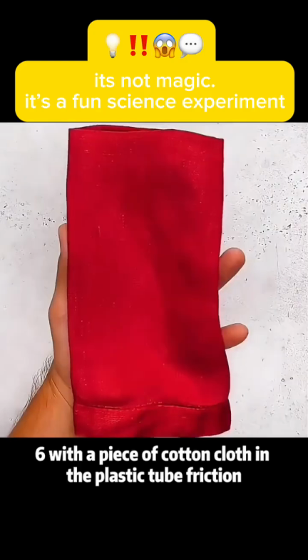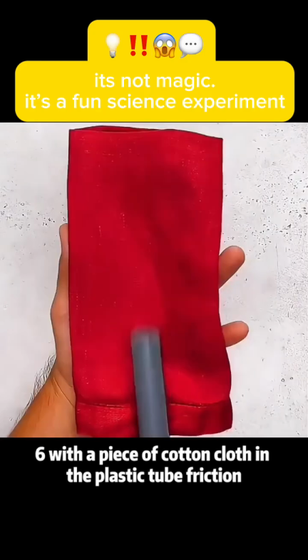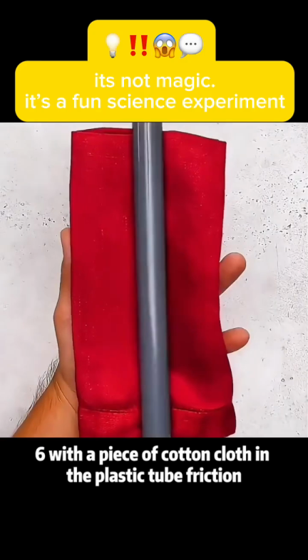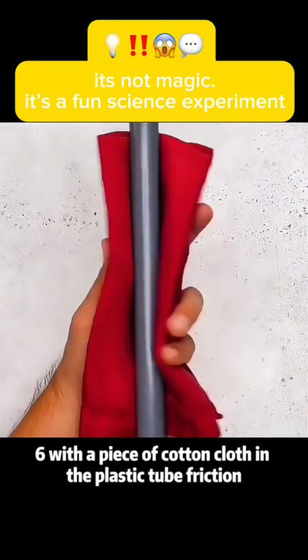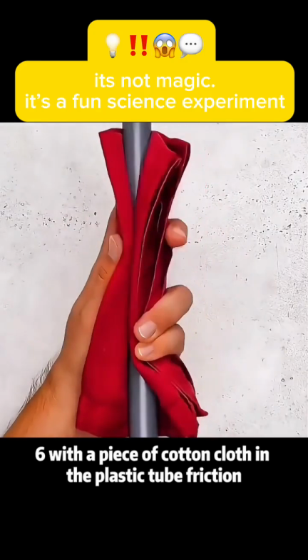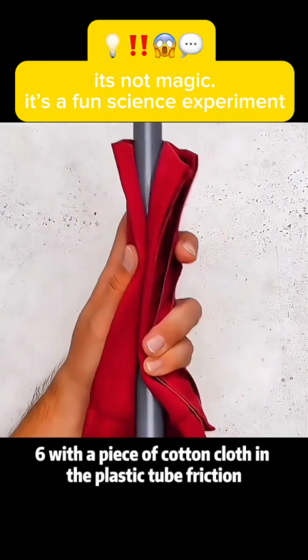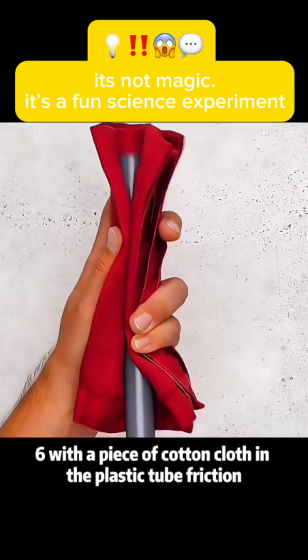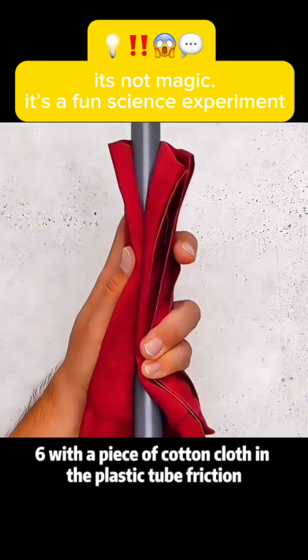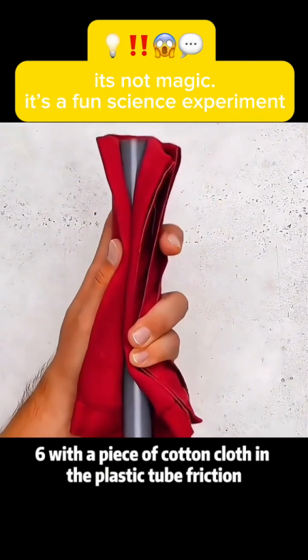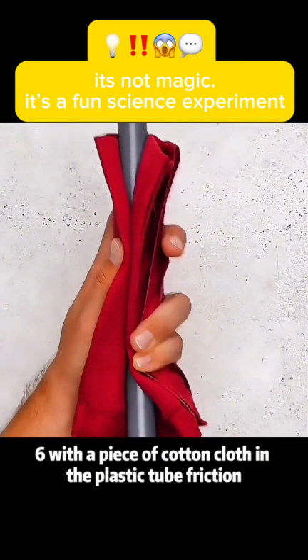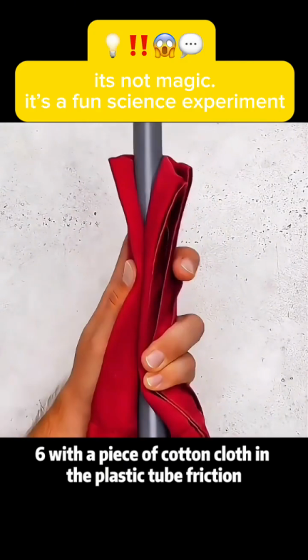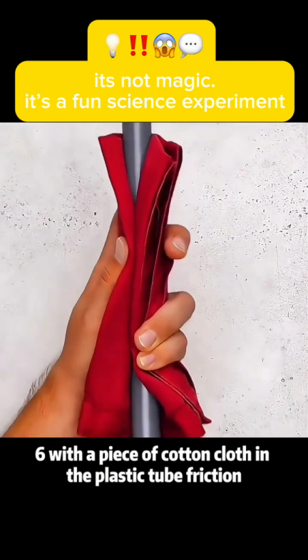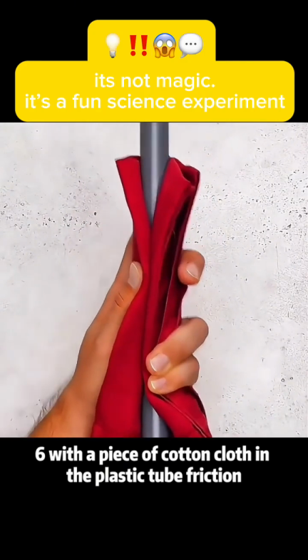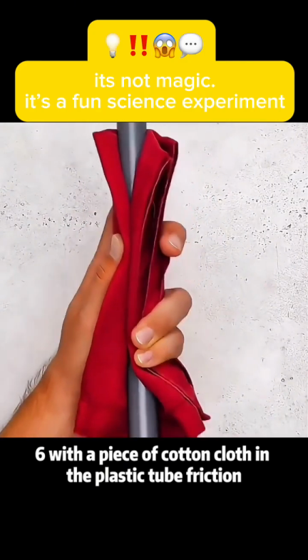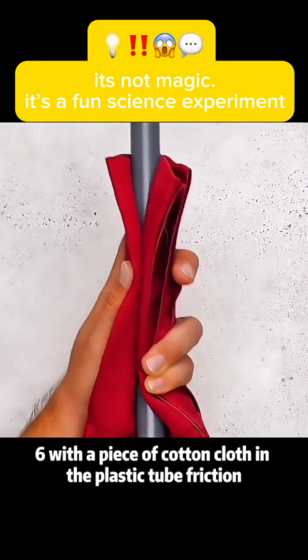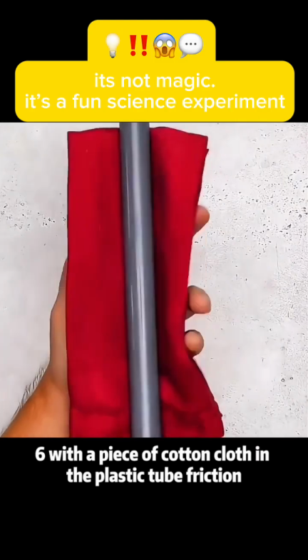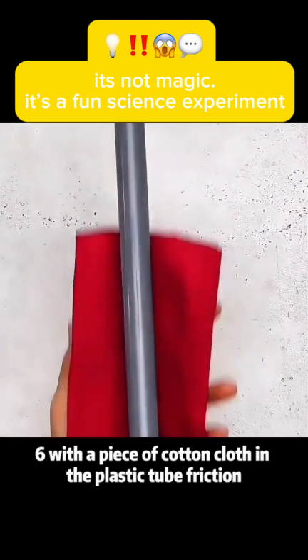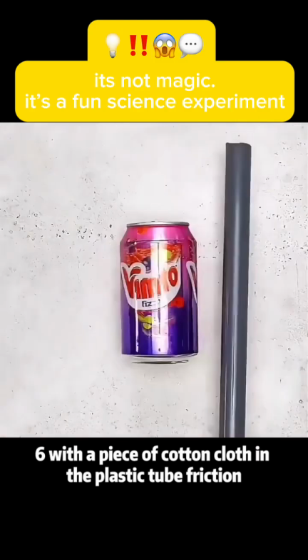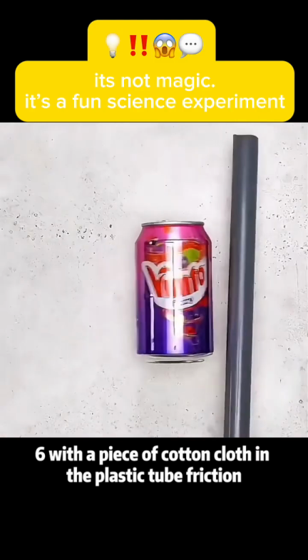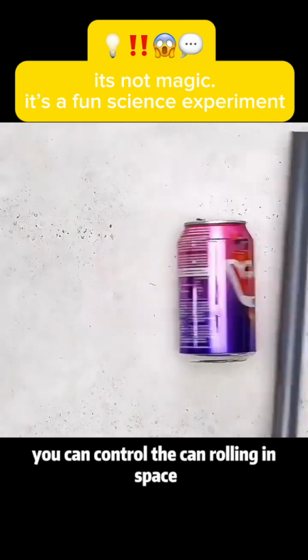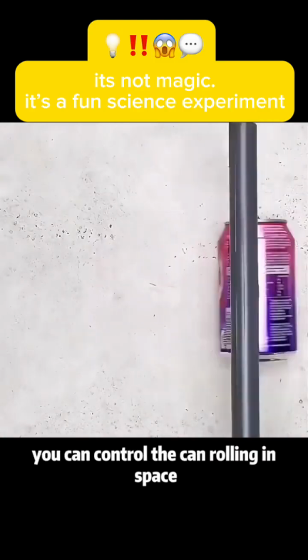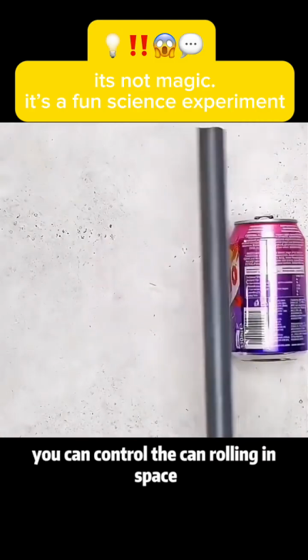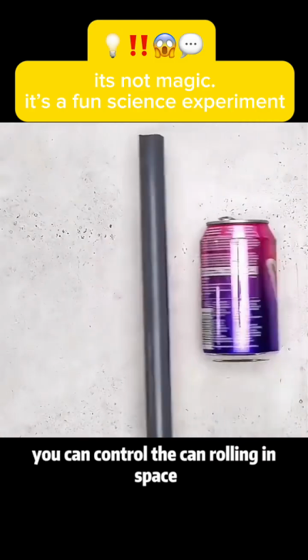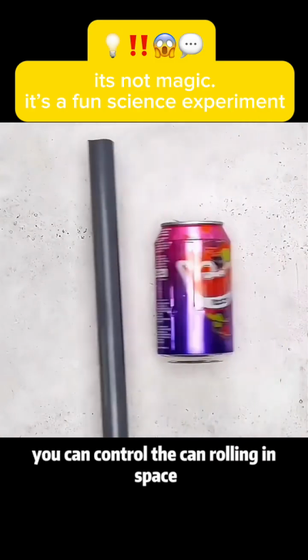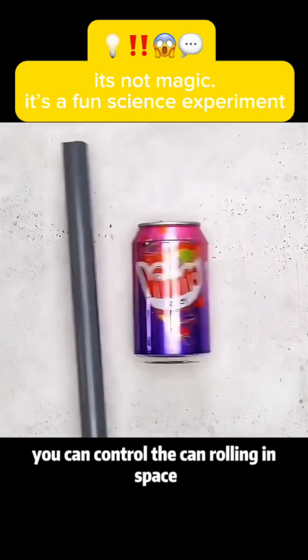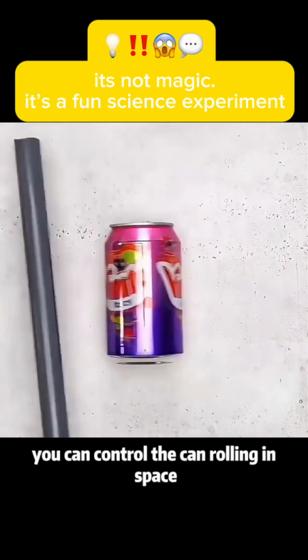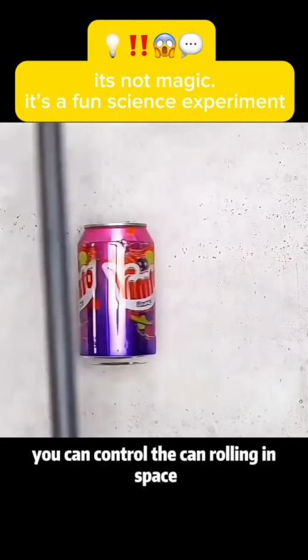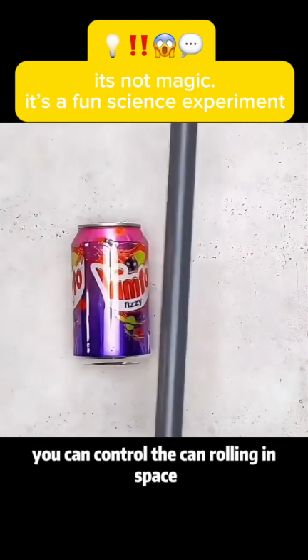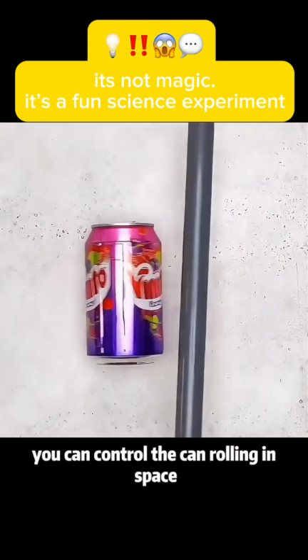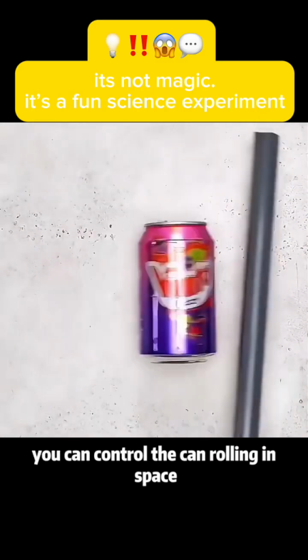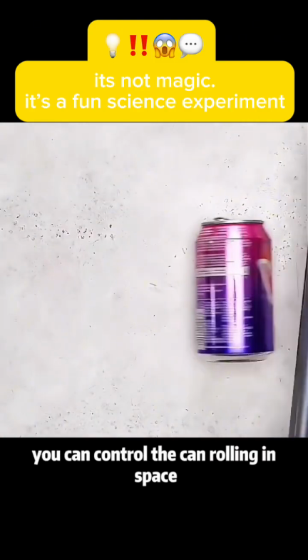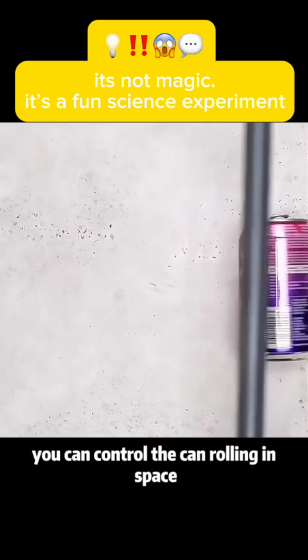Experiment 6: With a piece of cotton cloth rubbing inside a plastic tube, you can control a can rolling in space using static electricity.